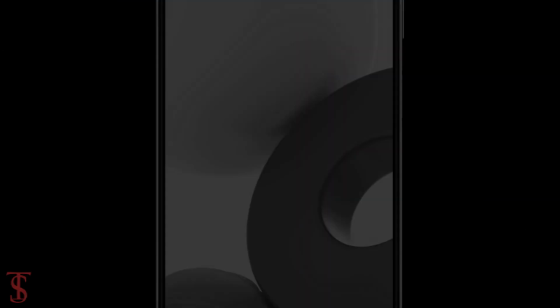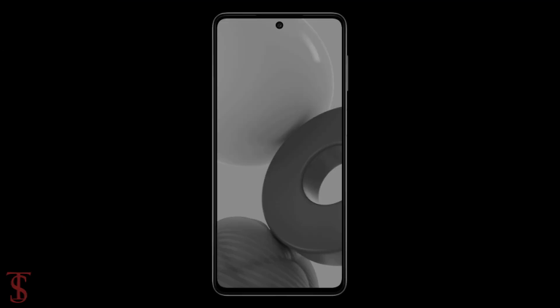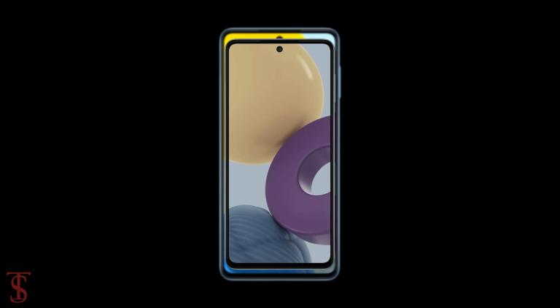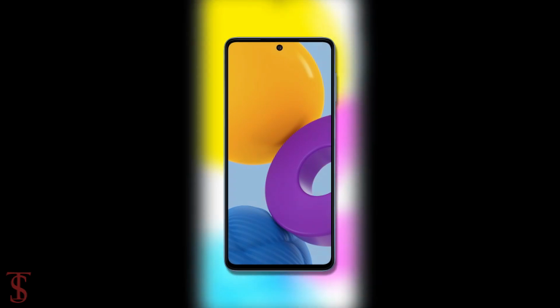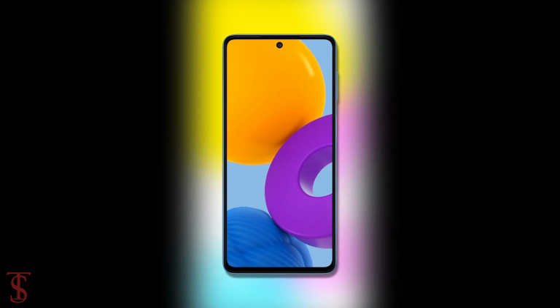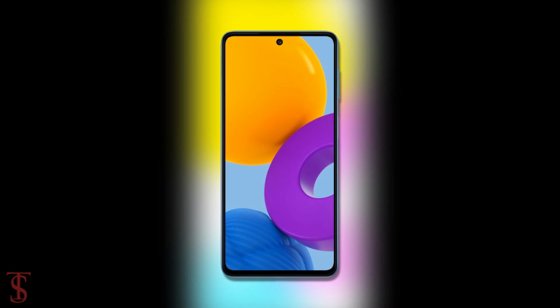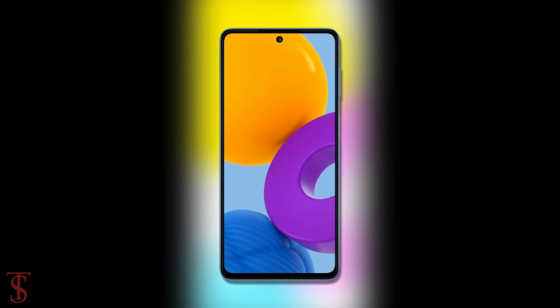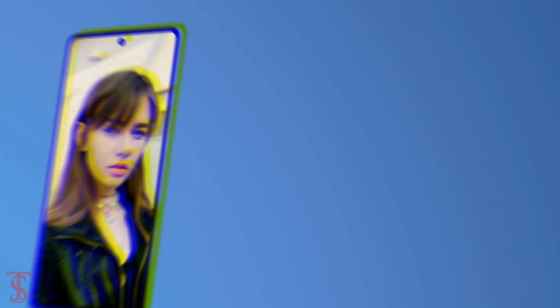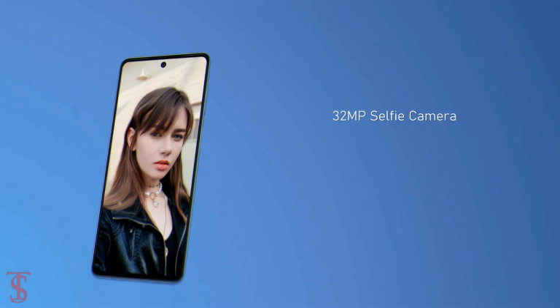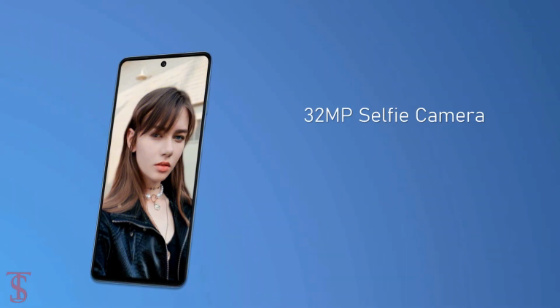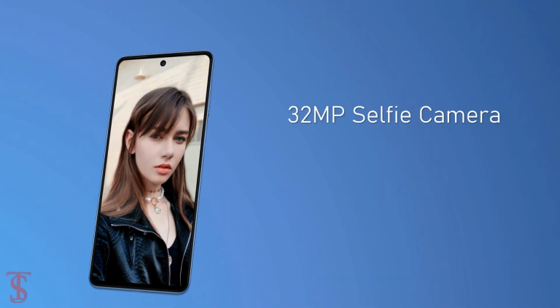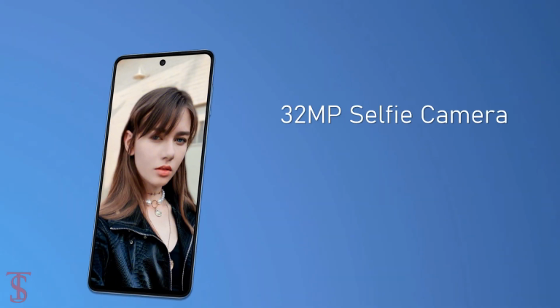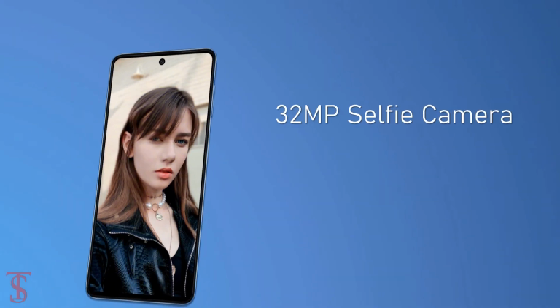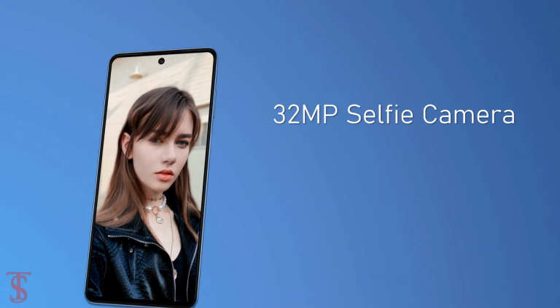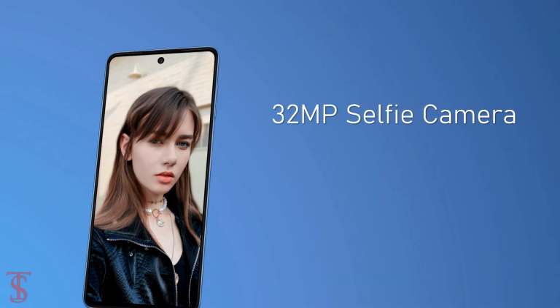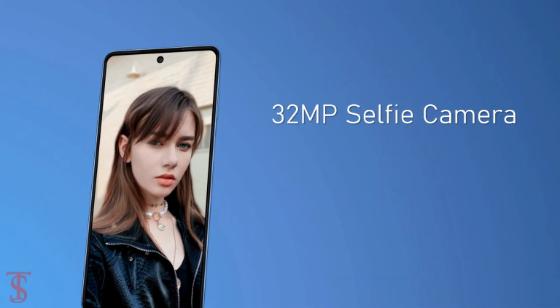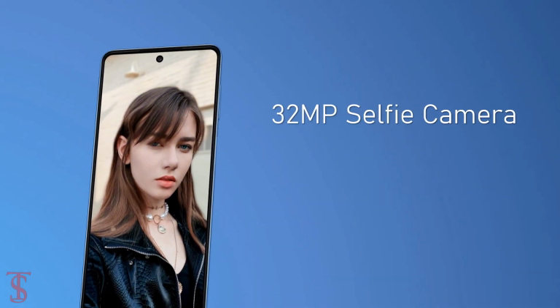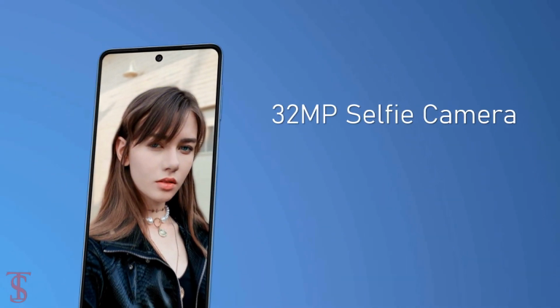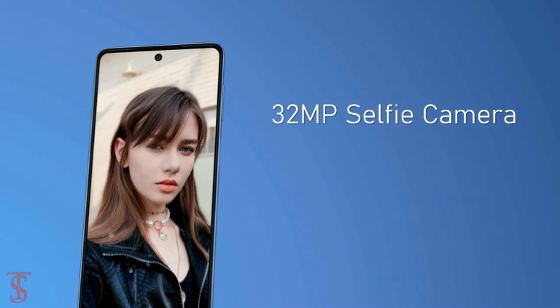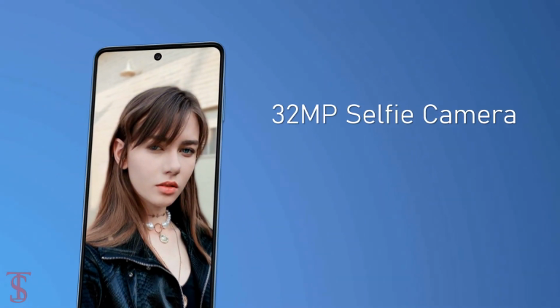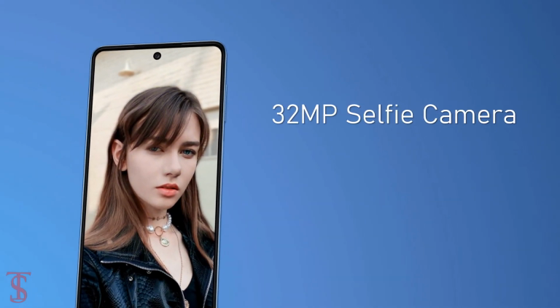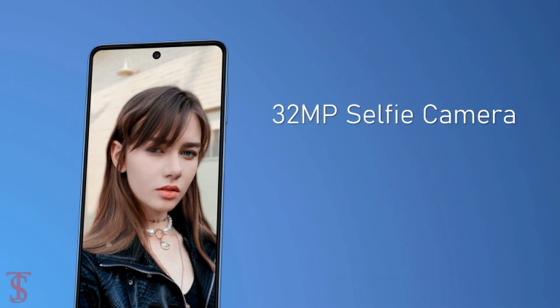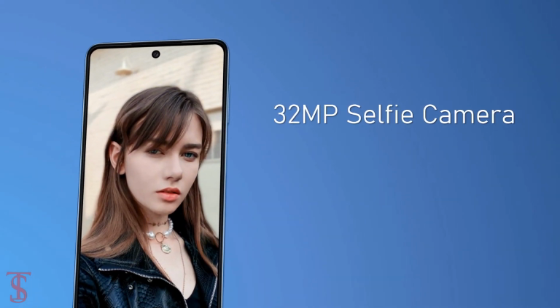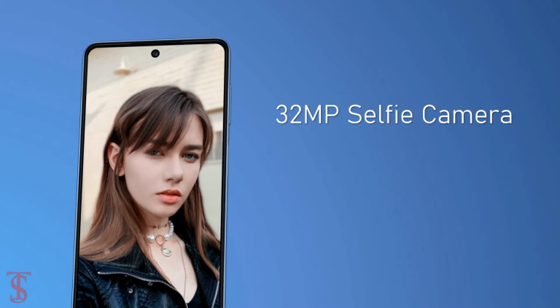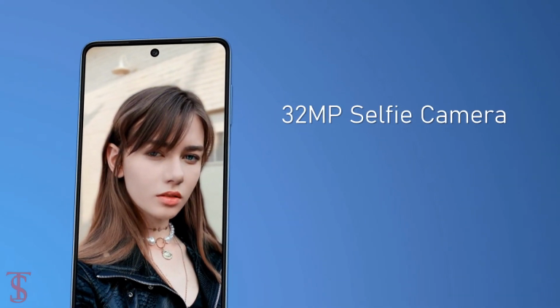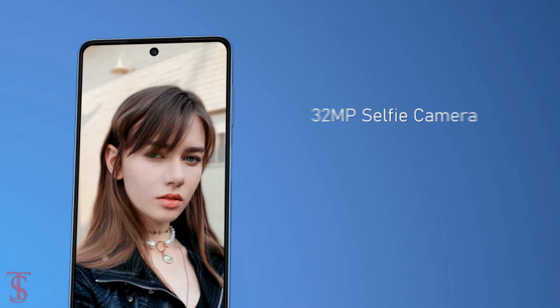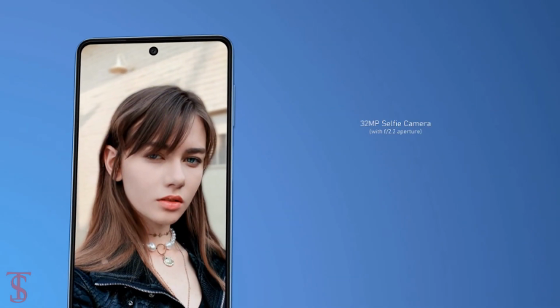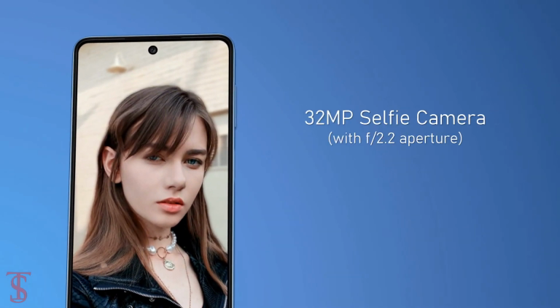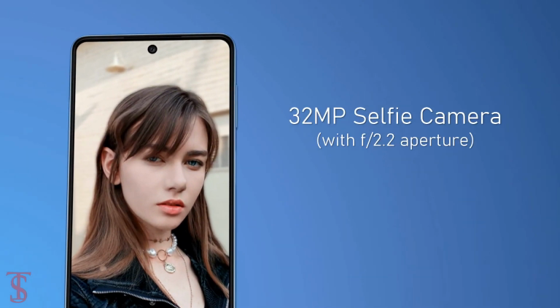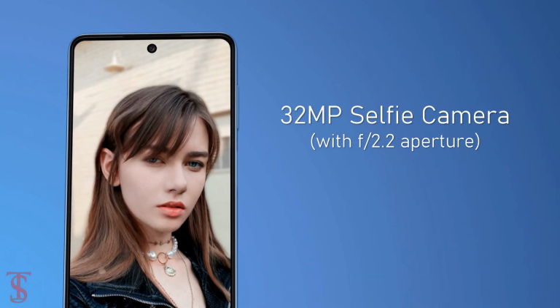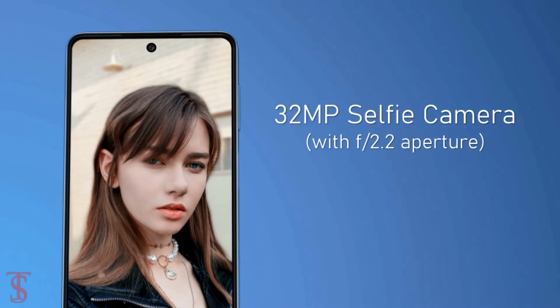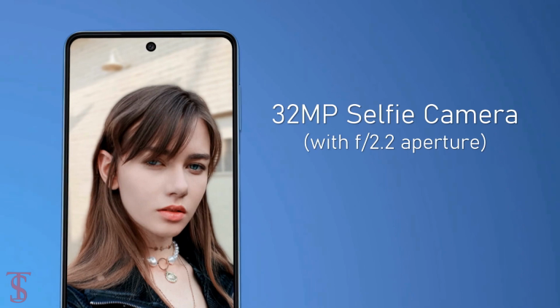At the front, it has a 32MP selfie camera under the hole punch at the top center, with f/2.2 aperture.